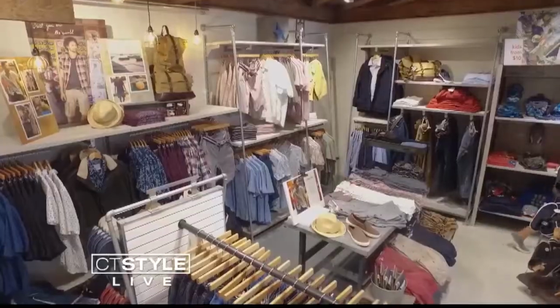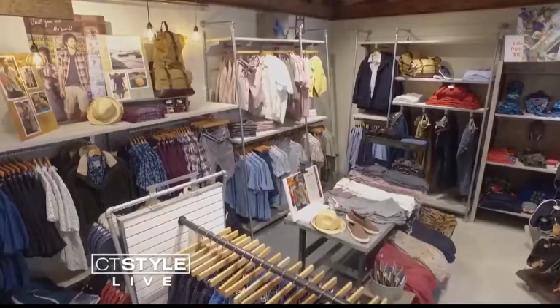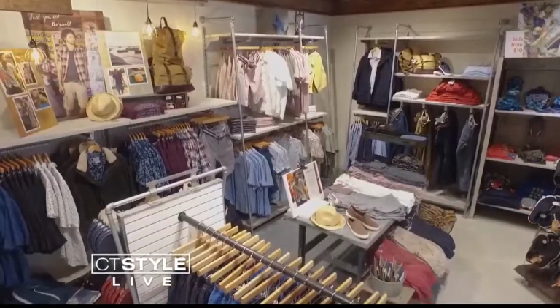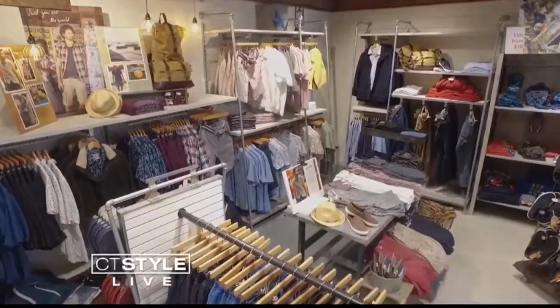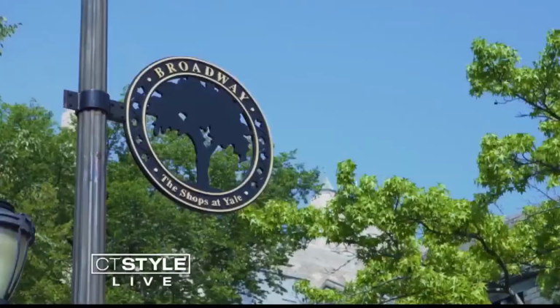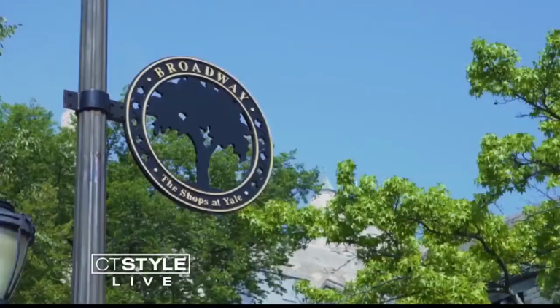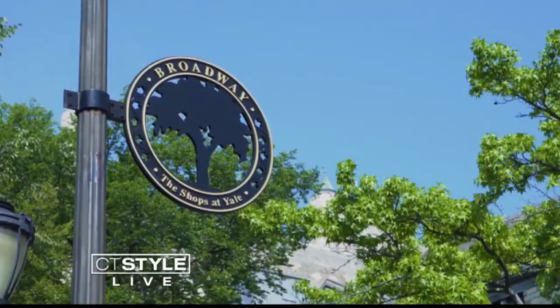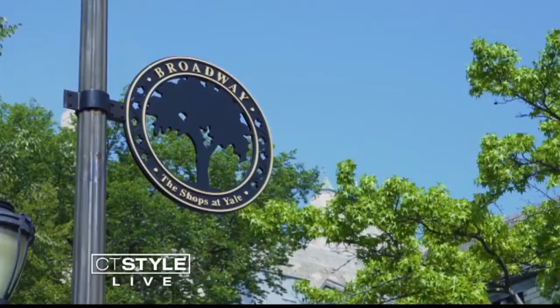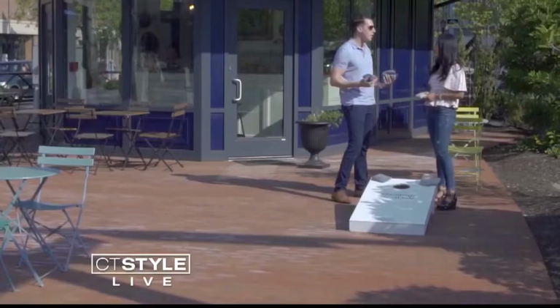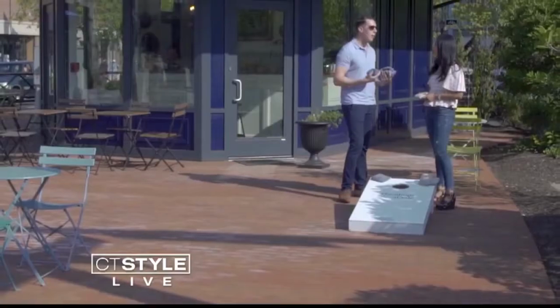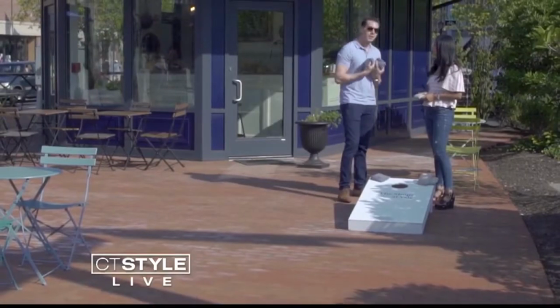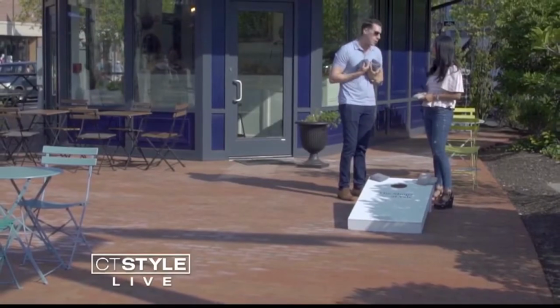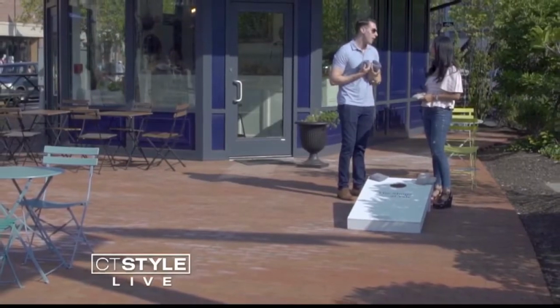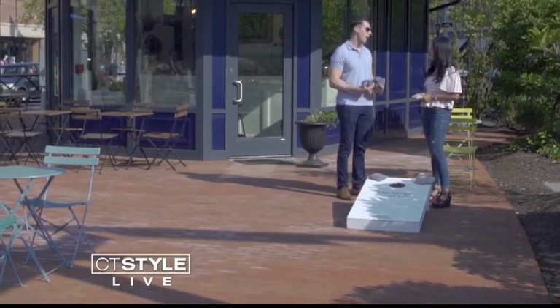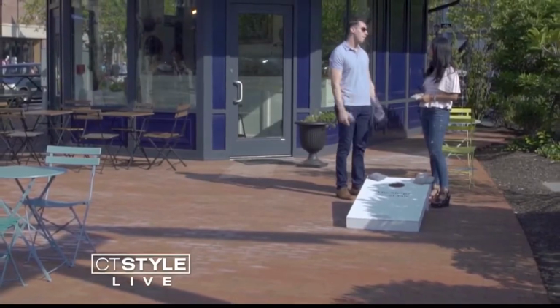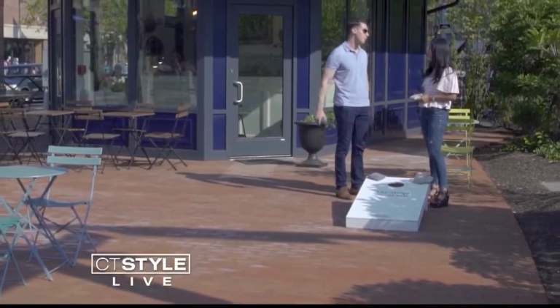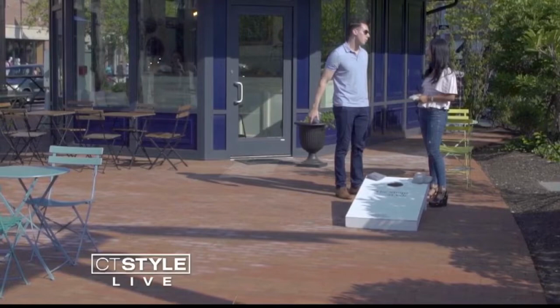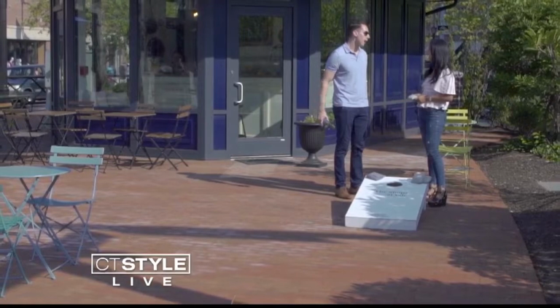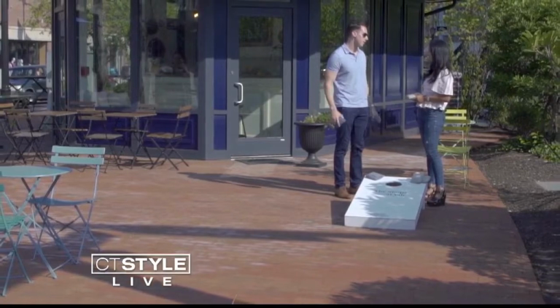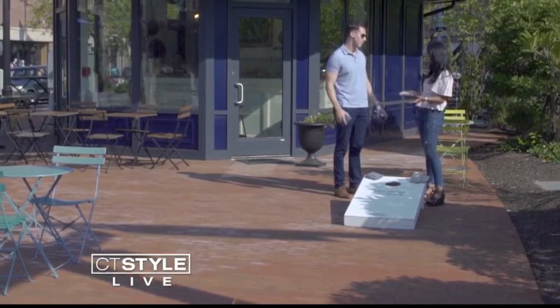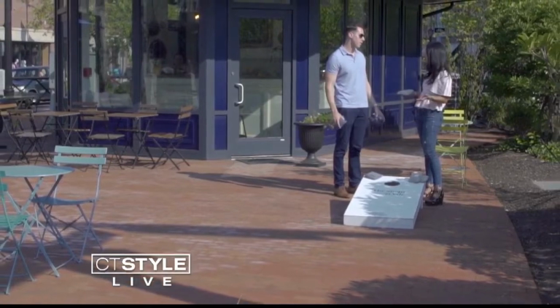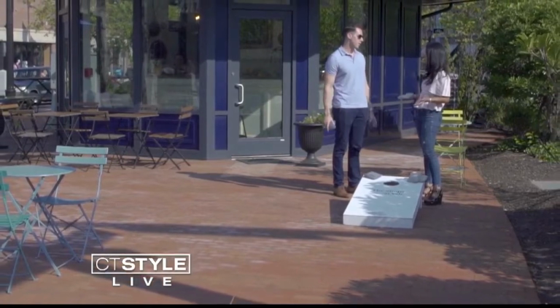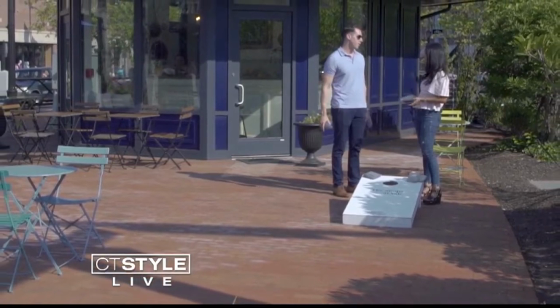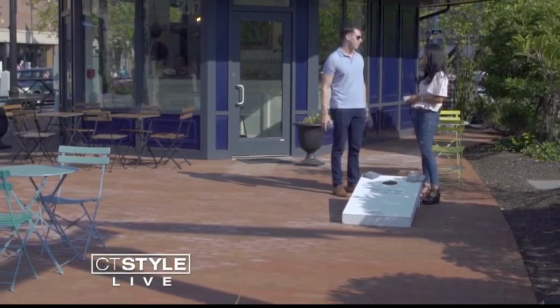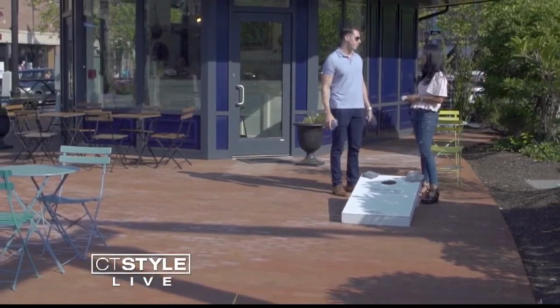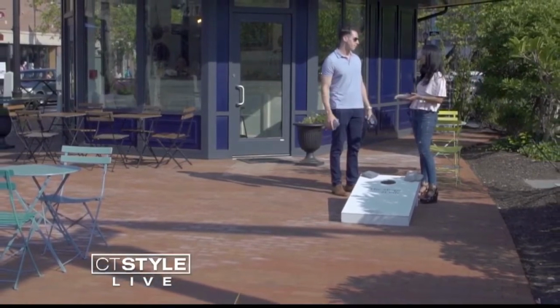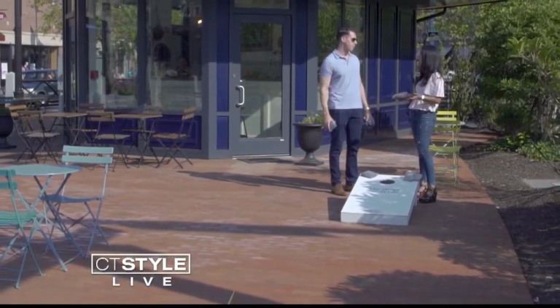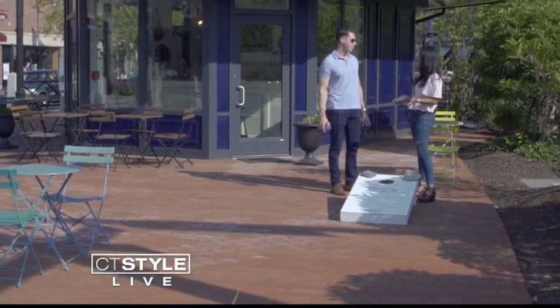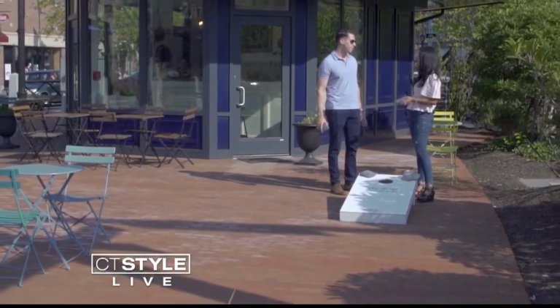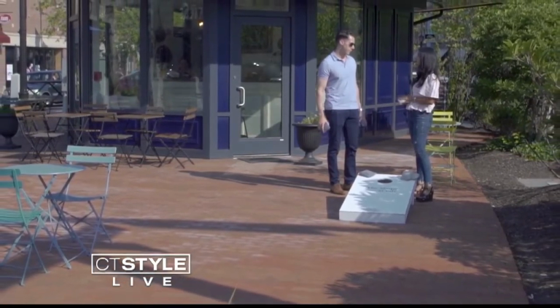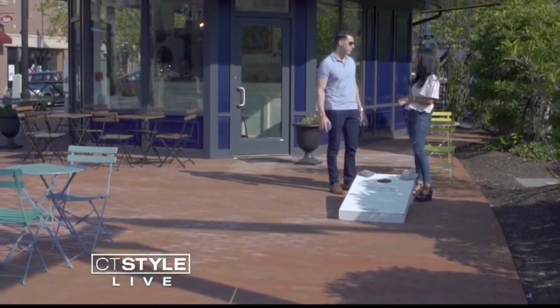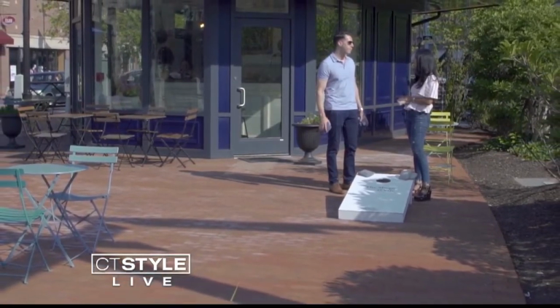It's a beautiful day here at the Shops at Yale. I want to thank you guys for having me. Thank you for coming out here and learning about our shops and restaurants.